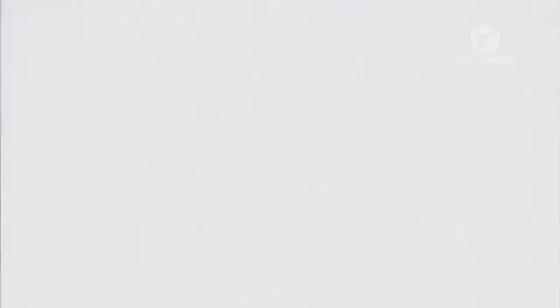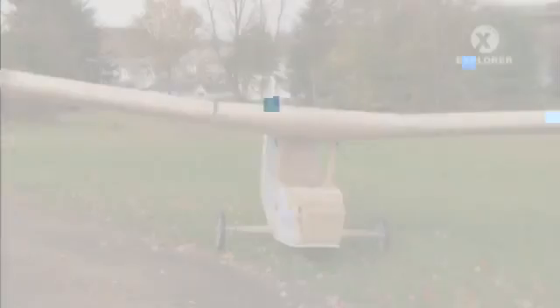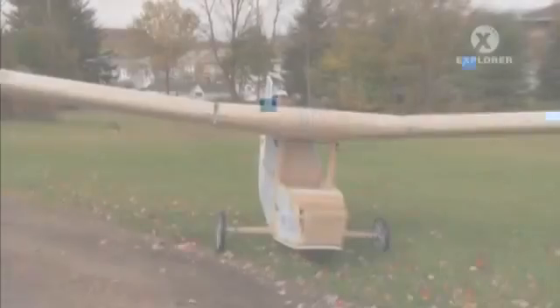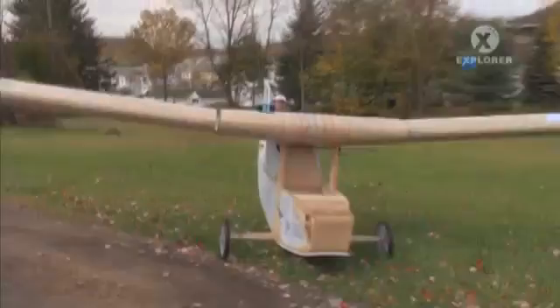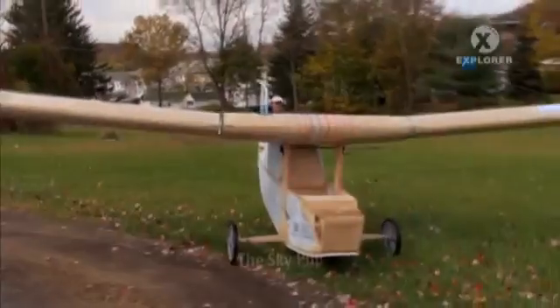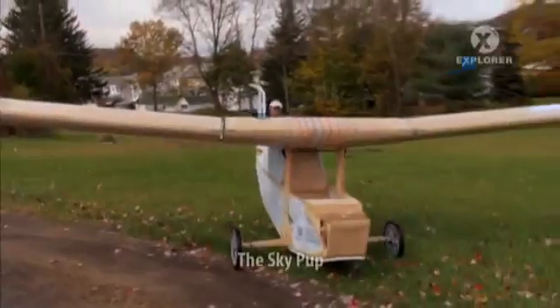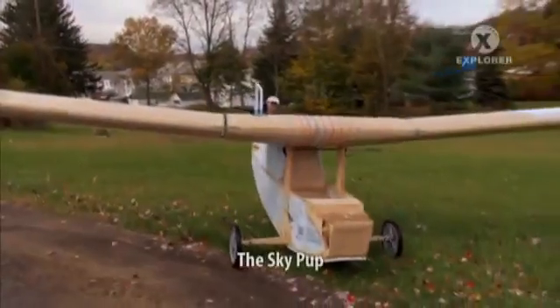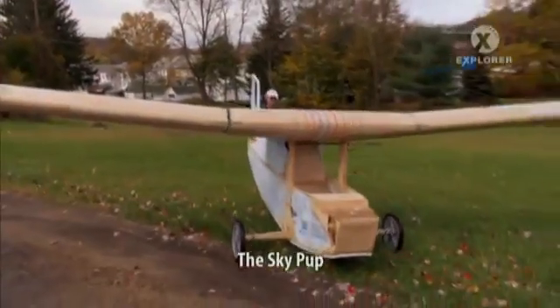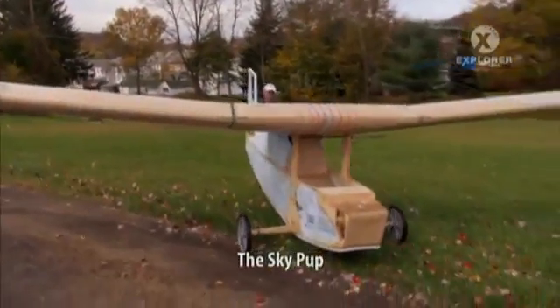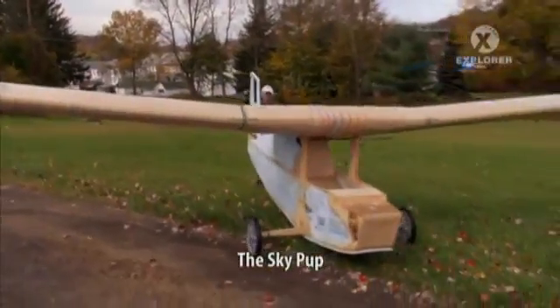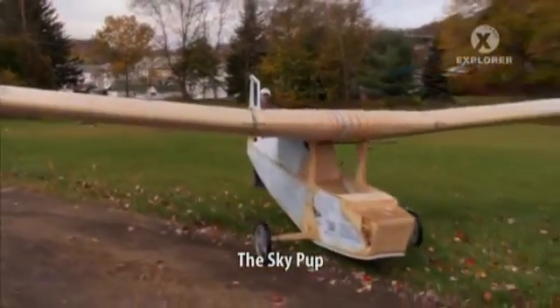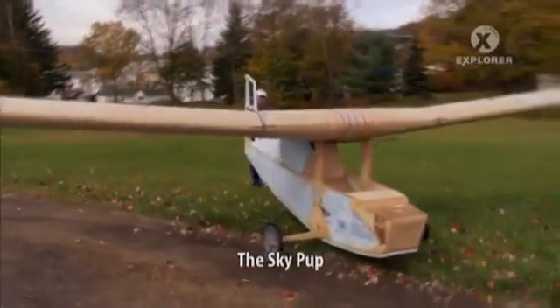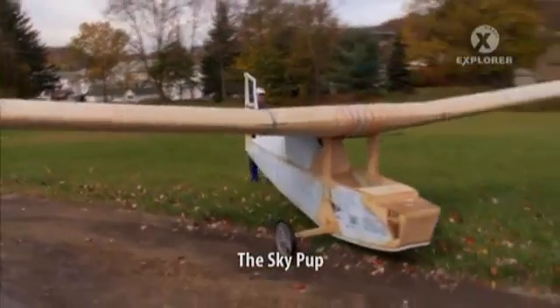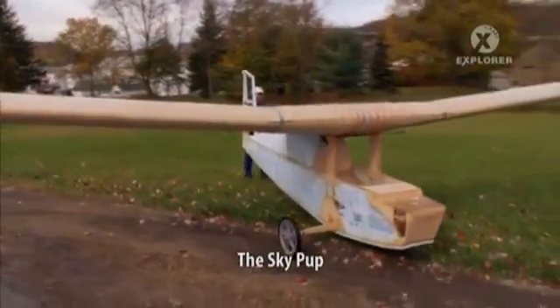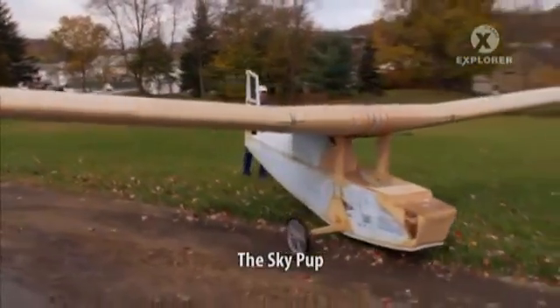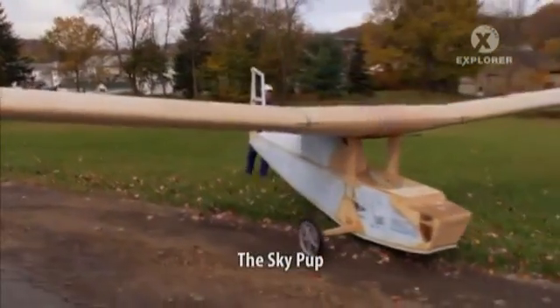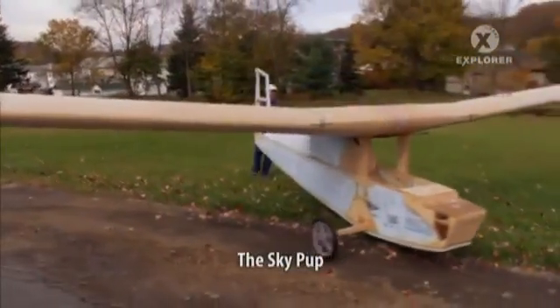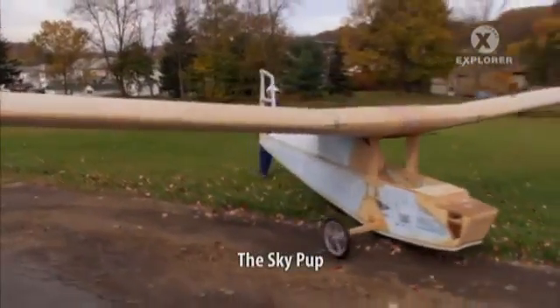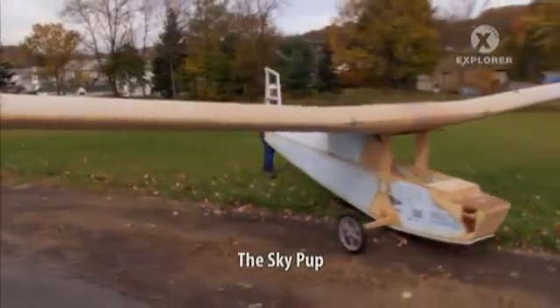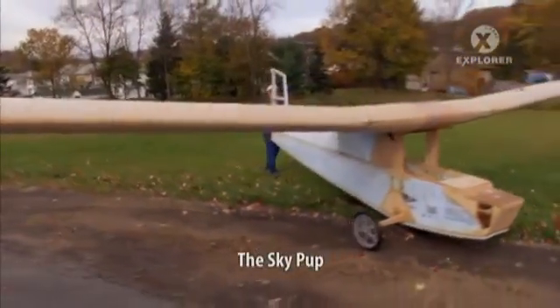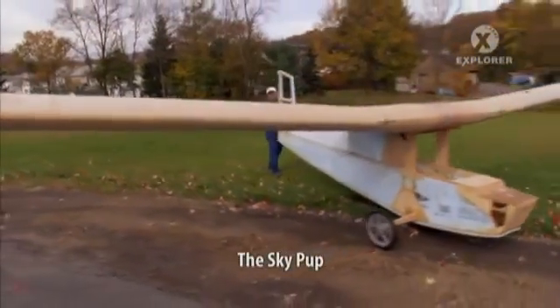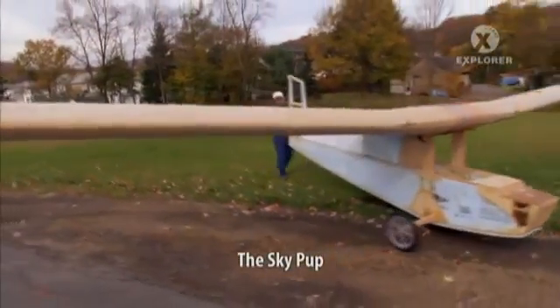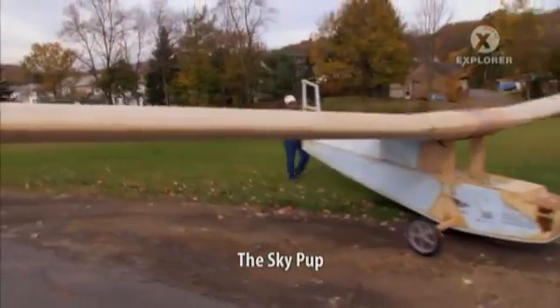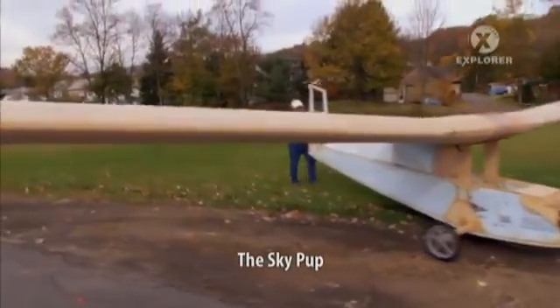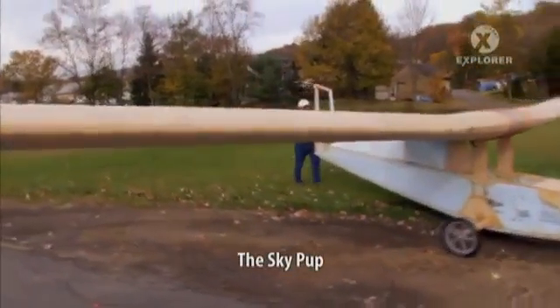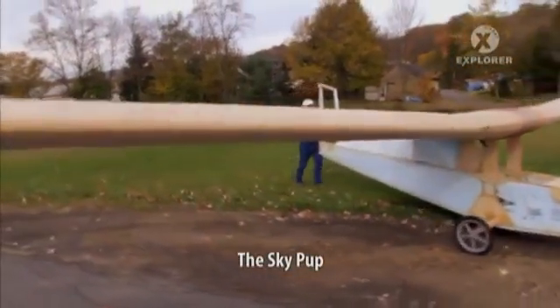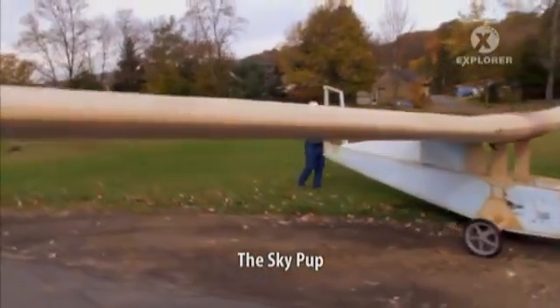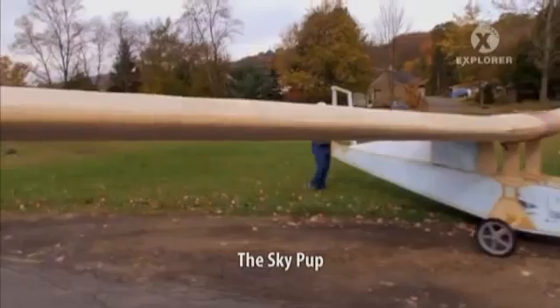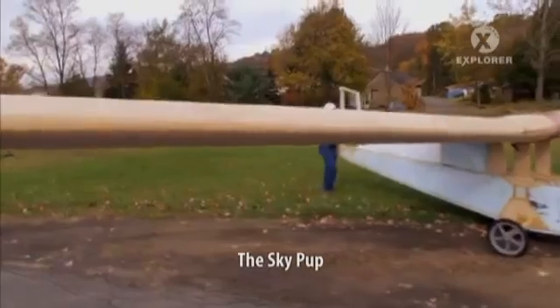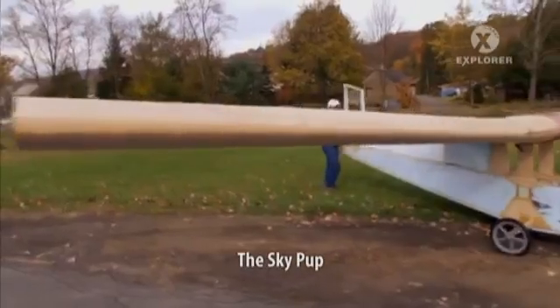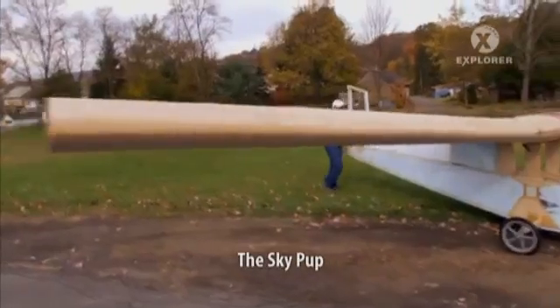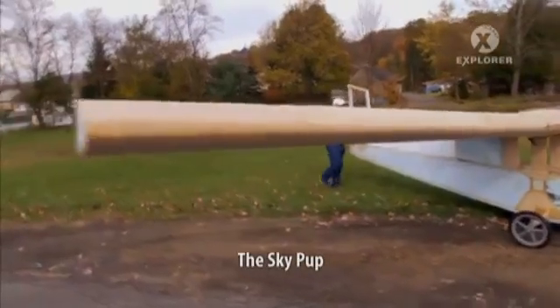It doesn't feel like it's ready to take off yet, but I think in a matter of a few weeks, it will be ready.